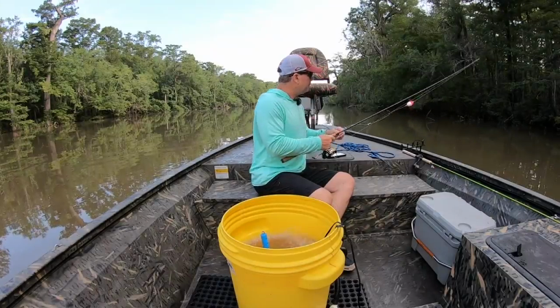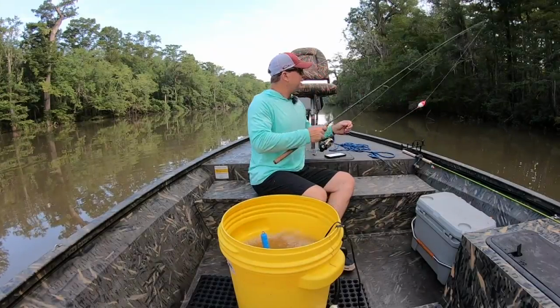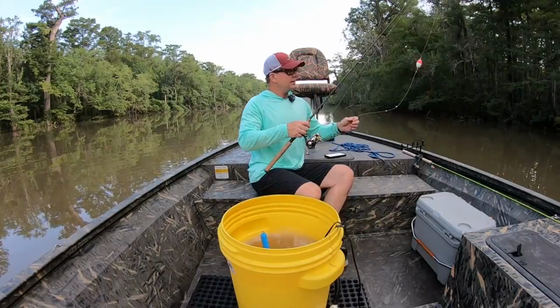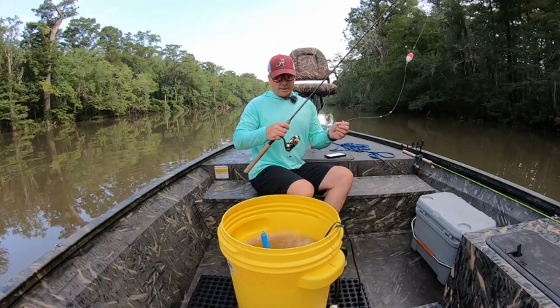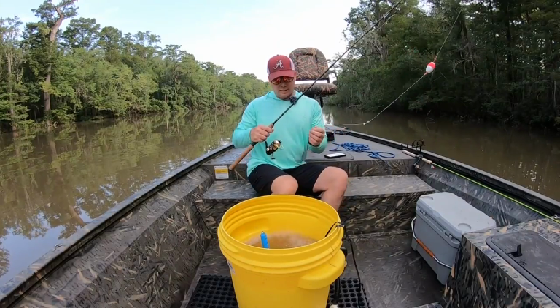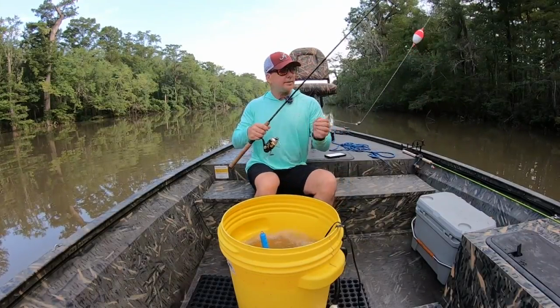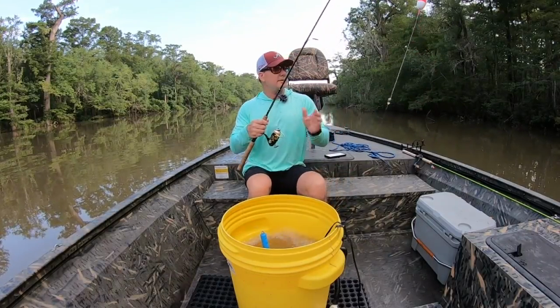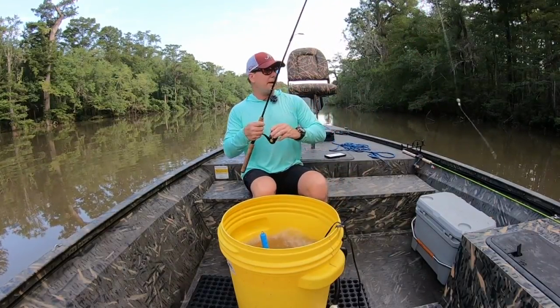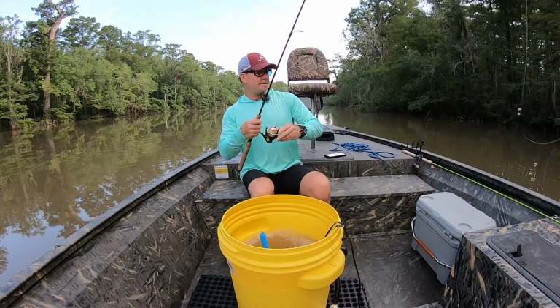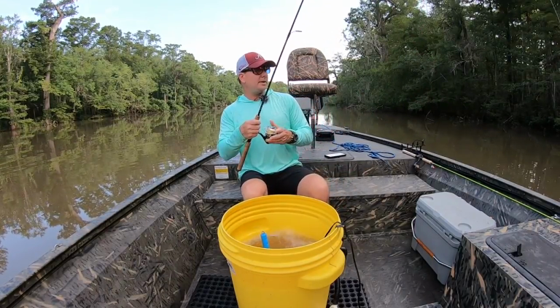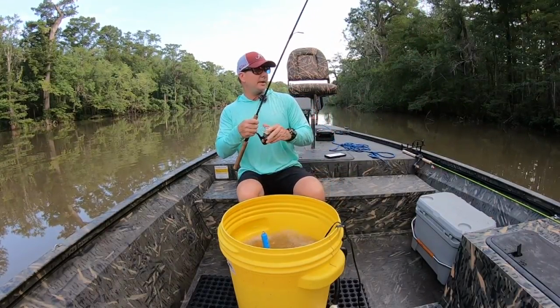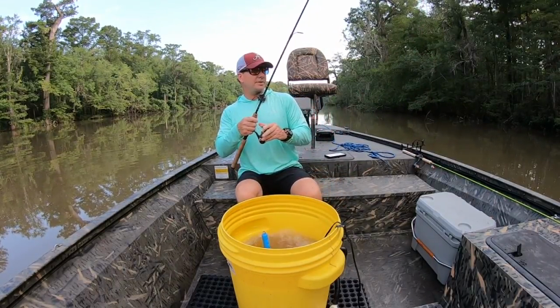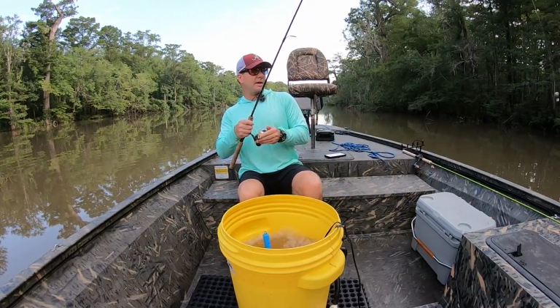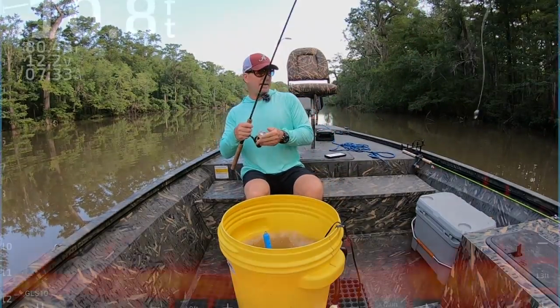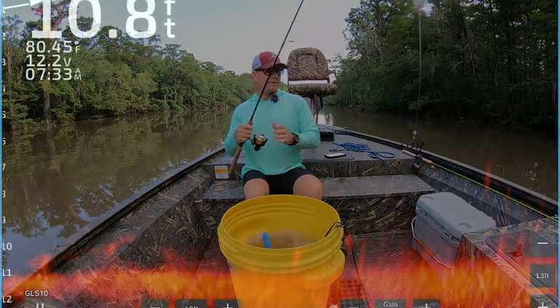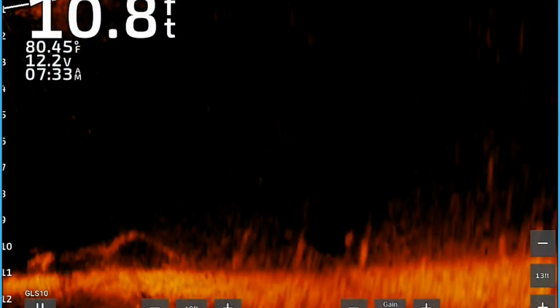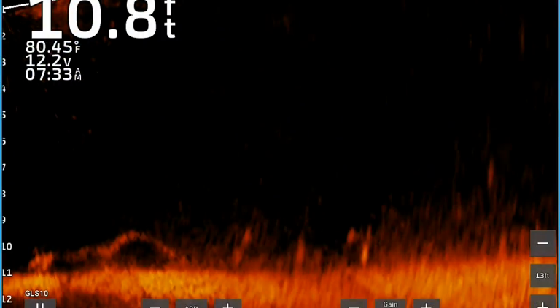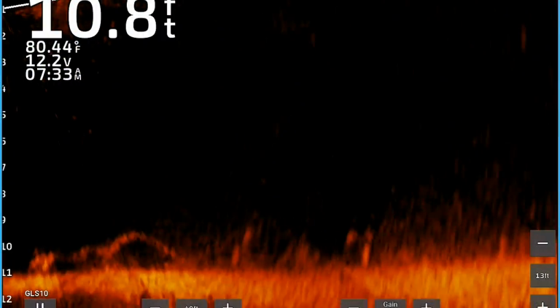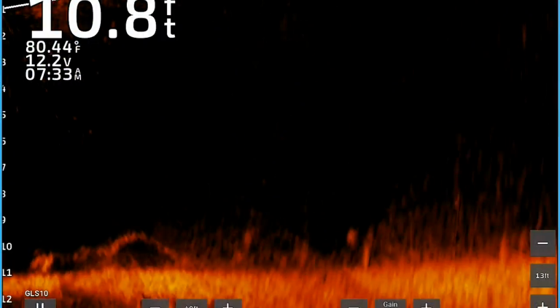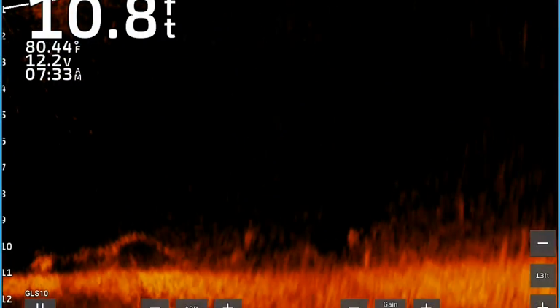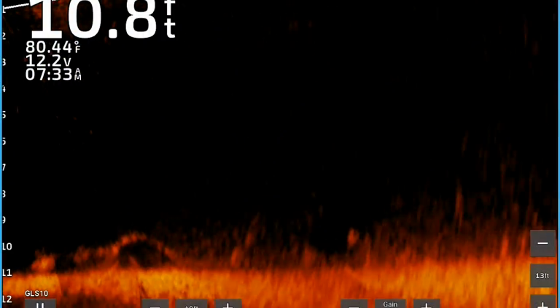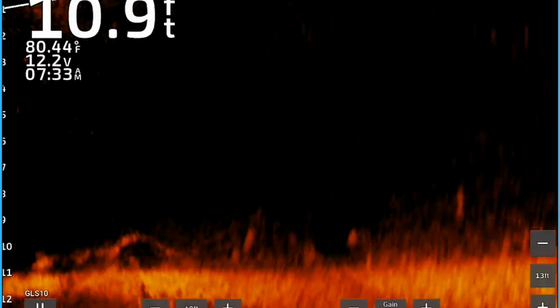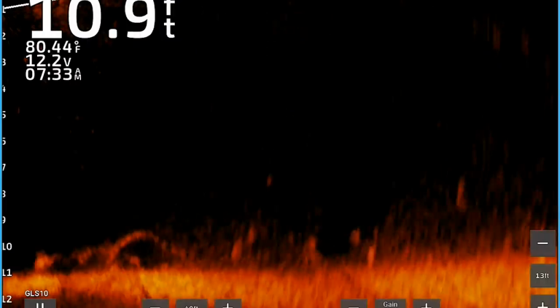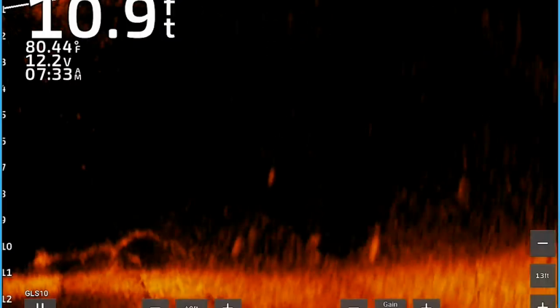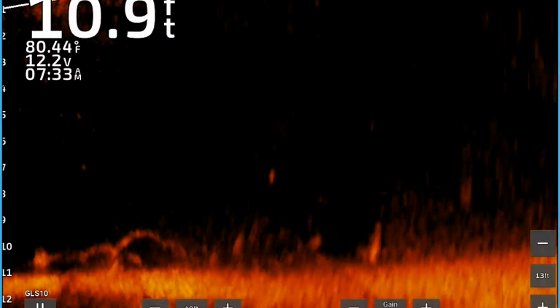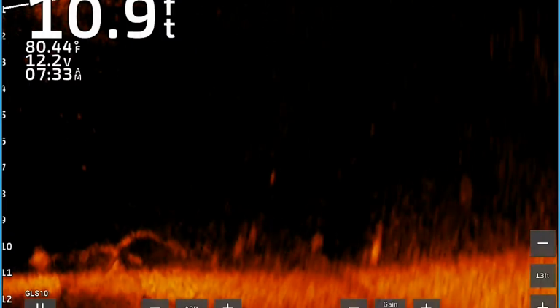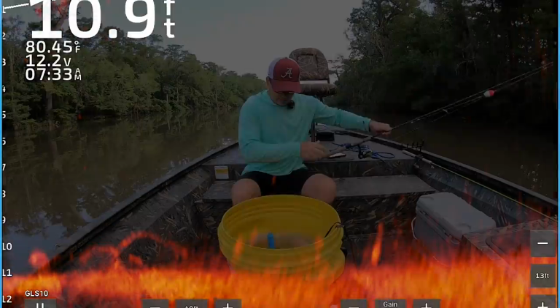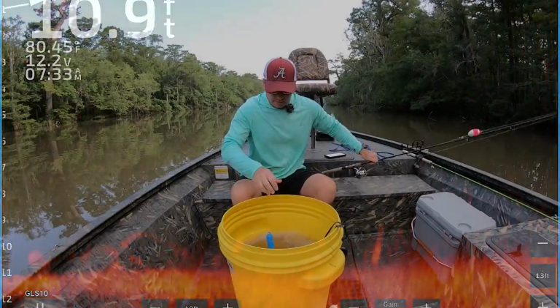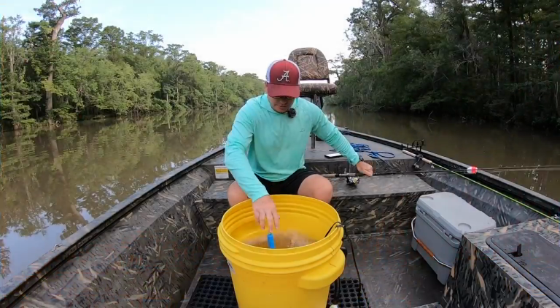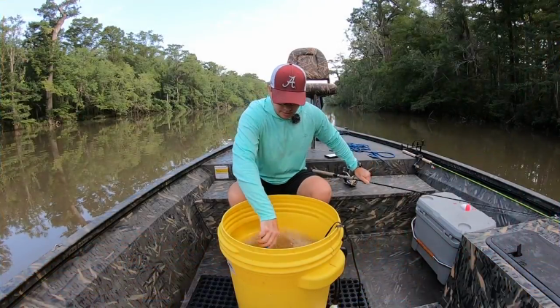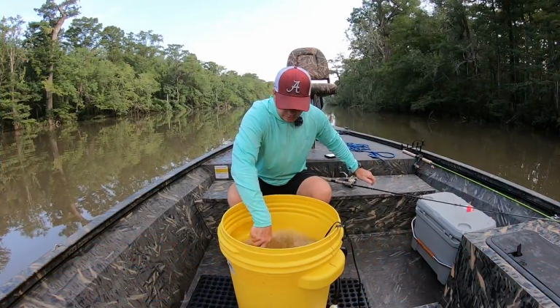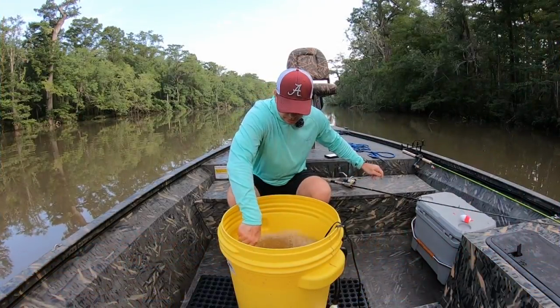Man, I am about to light these bass up. They are stacked in this little creek. Let me give you a shad real quick.